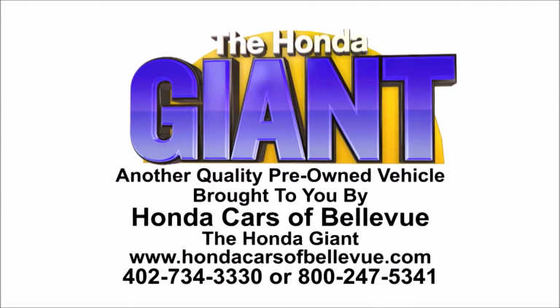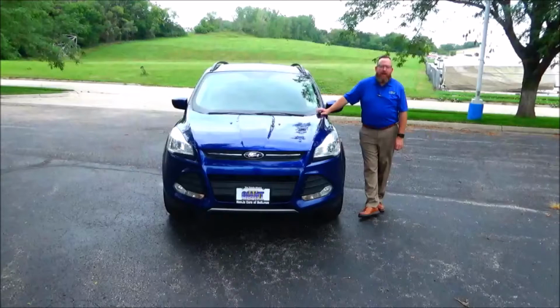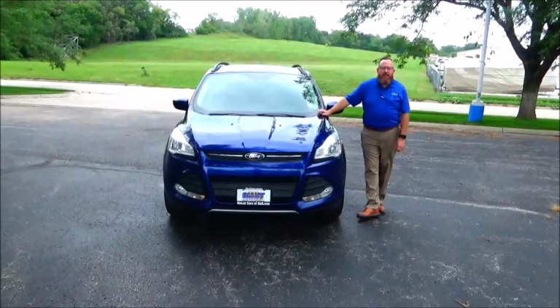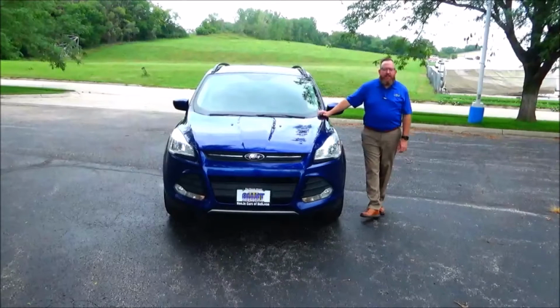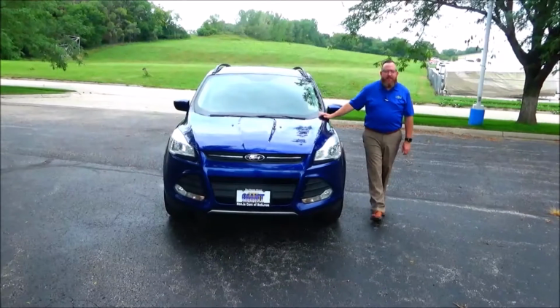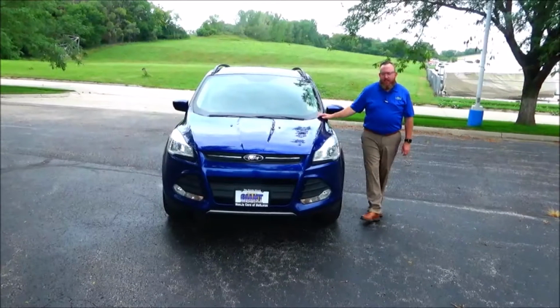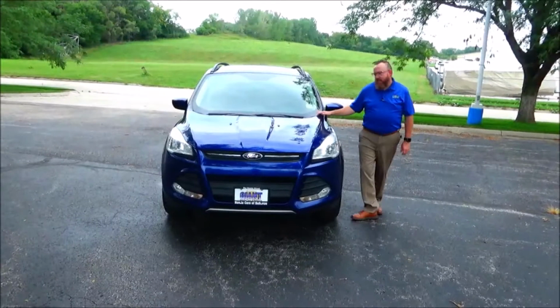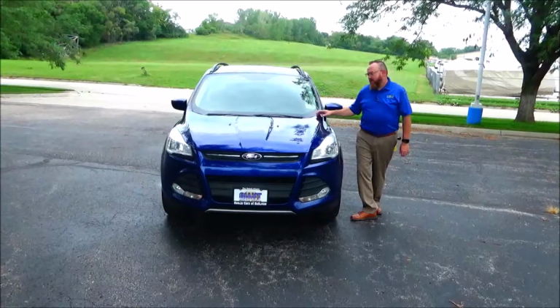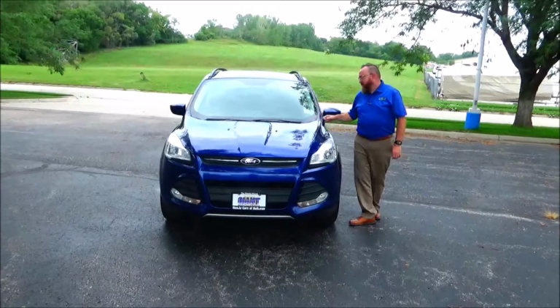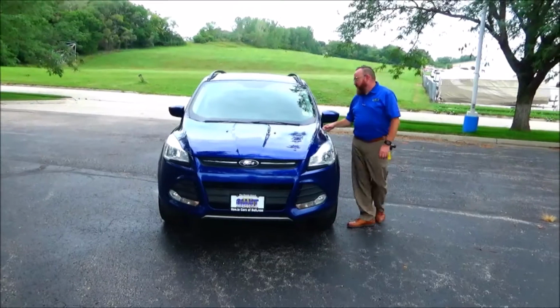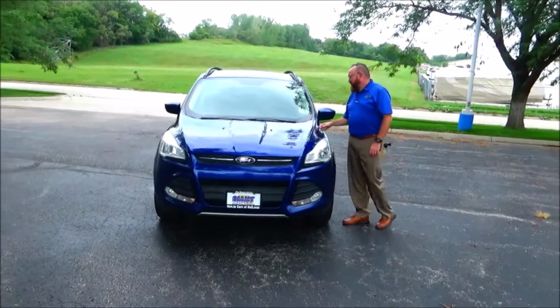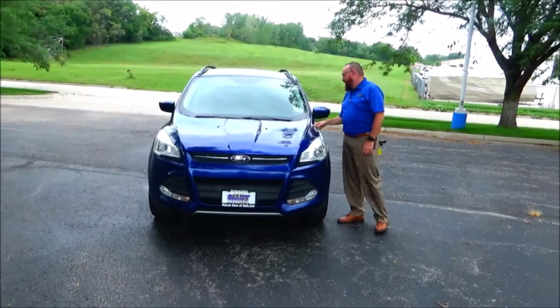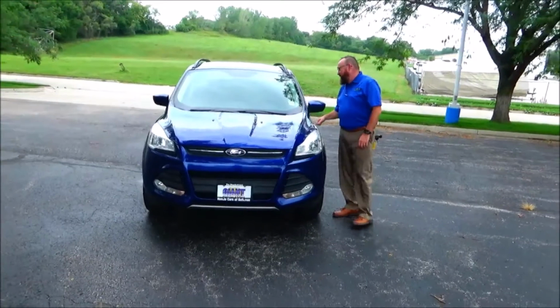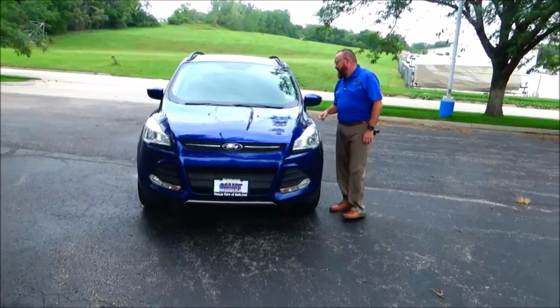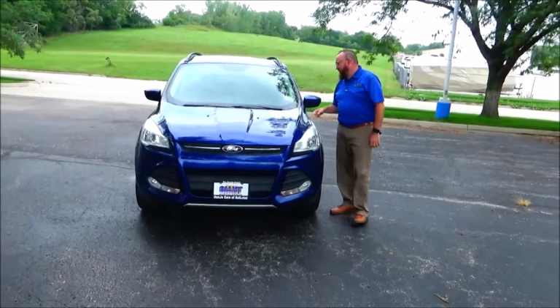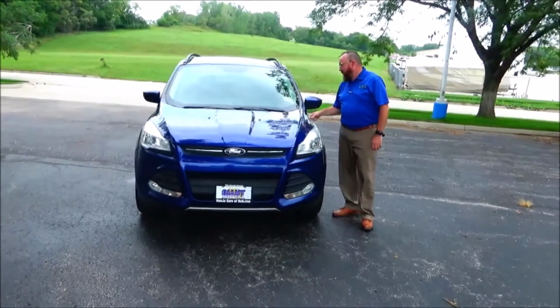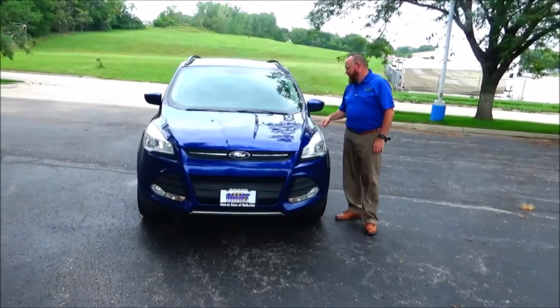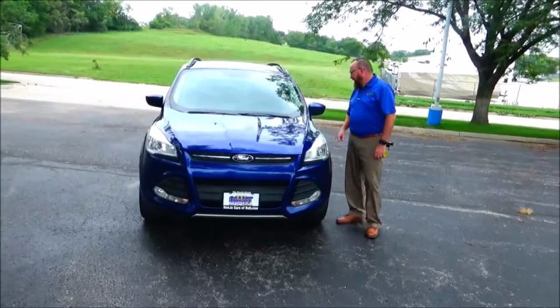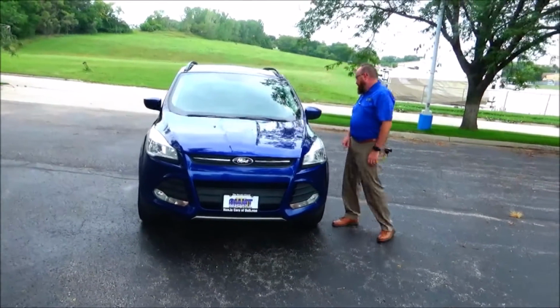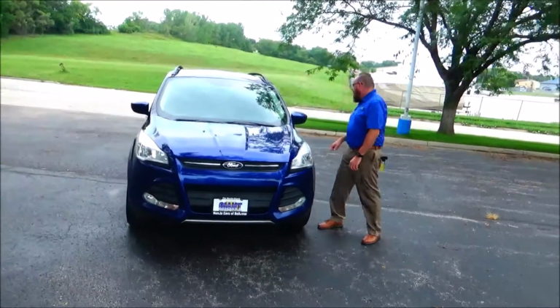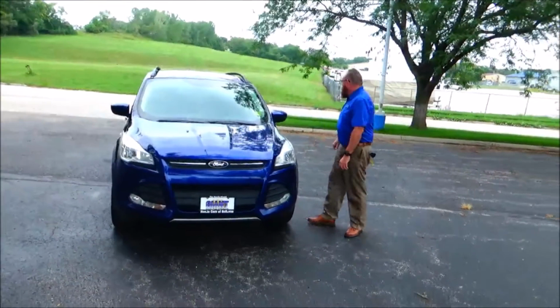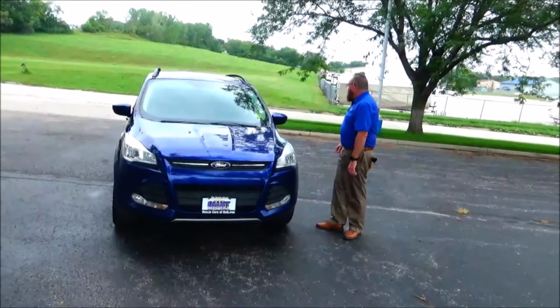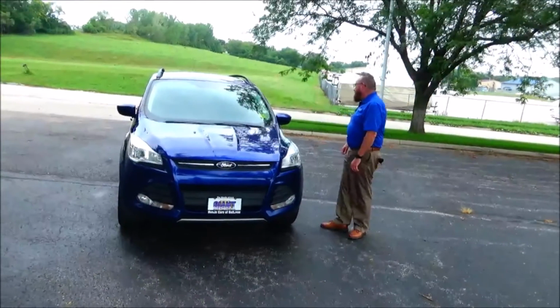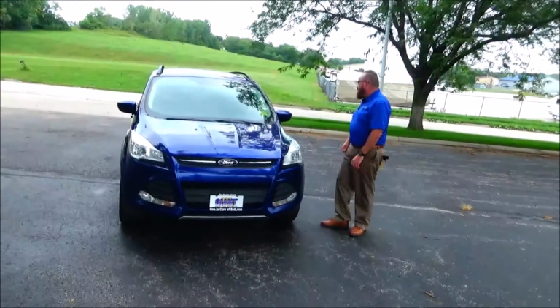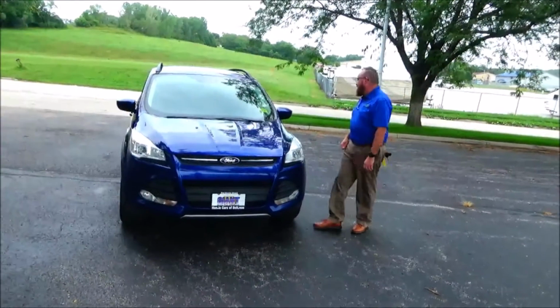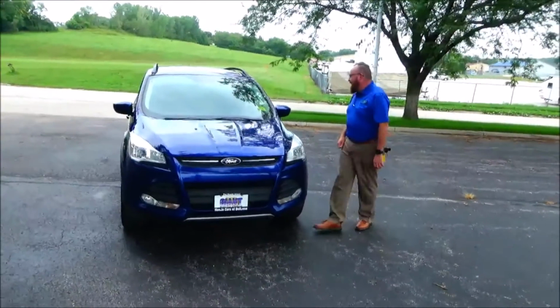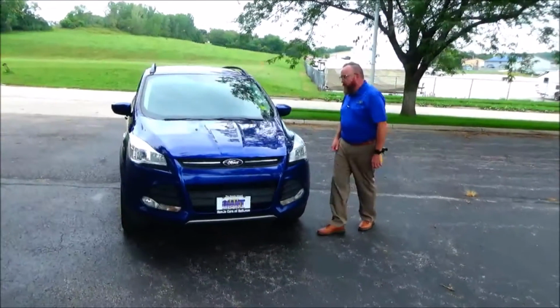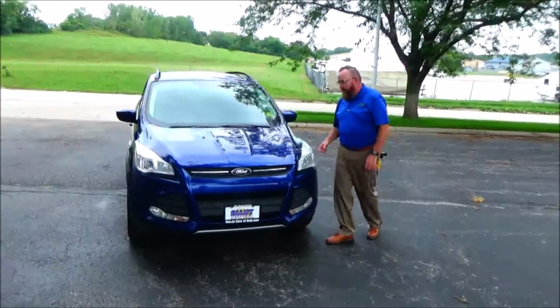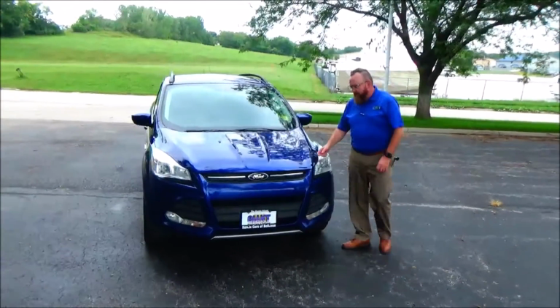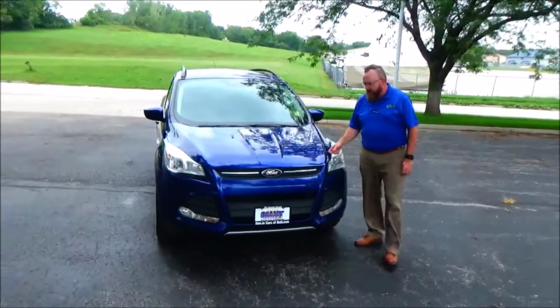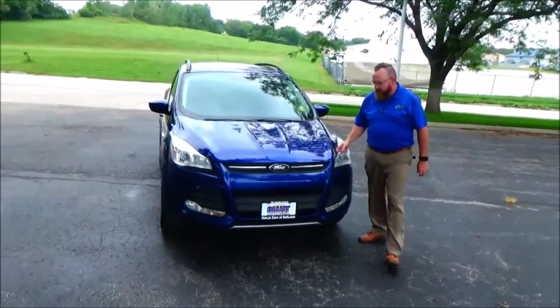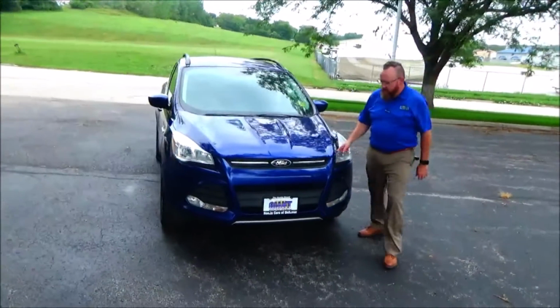Ryan Kelly here from the Honda Giant, here to show you this 2015 Ford Escape. Just given on trade, it's got right at 100,000 miles.